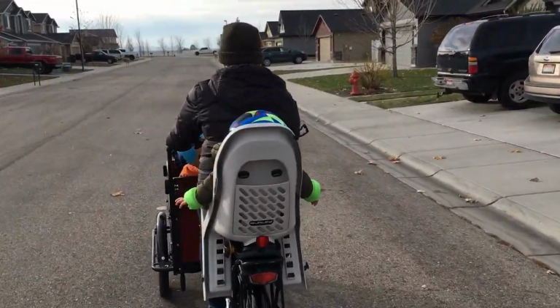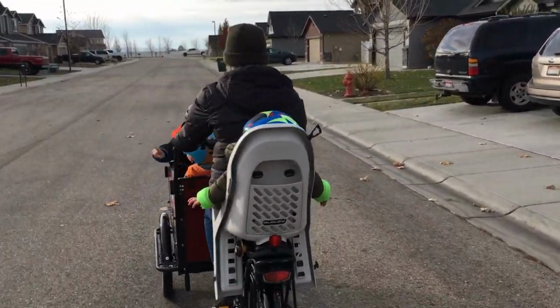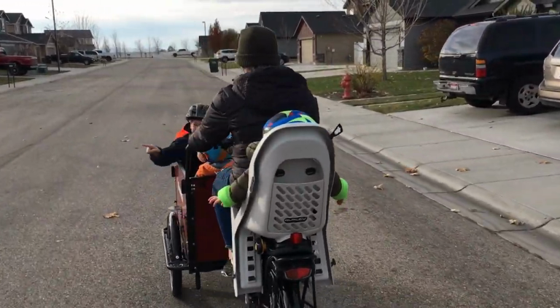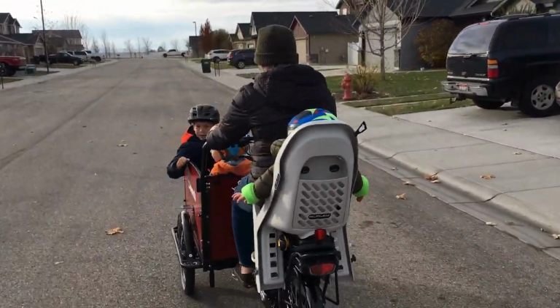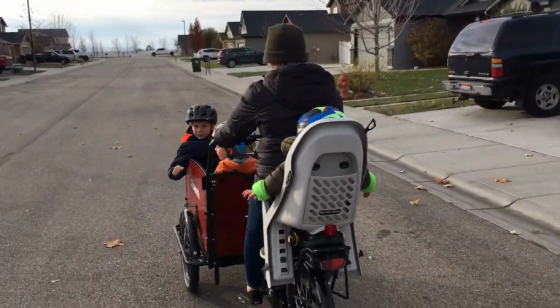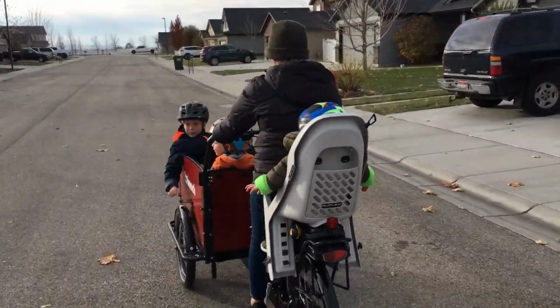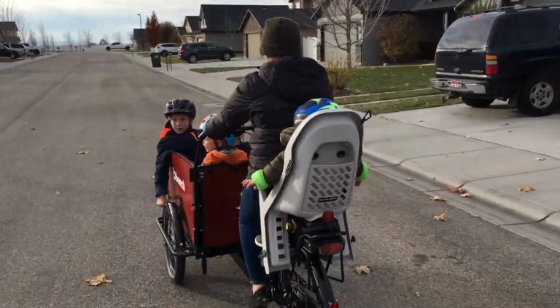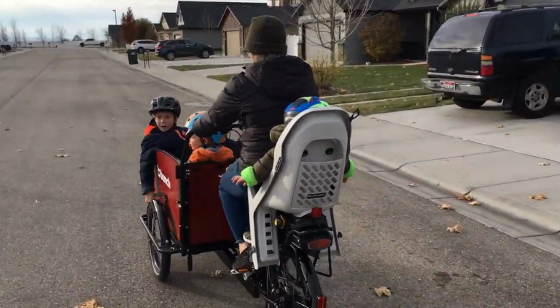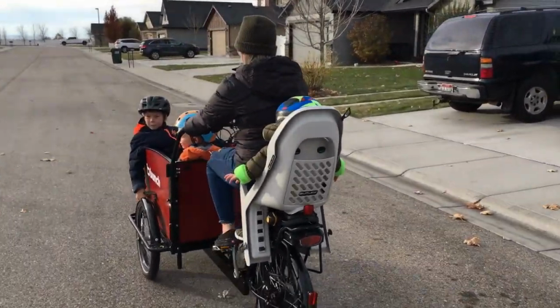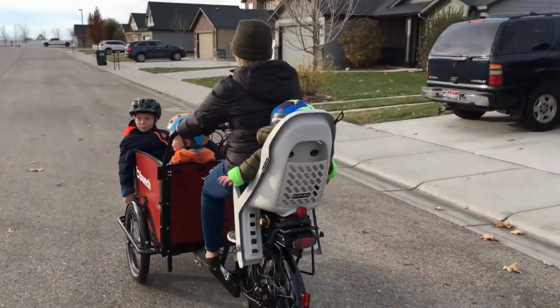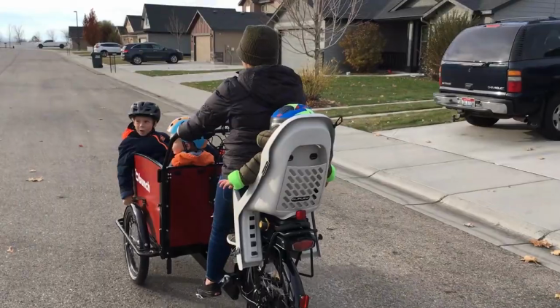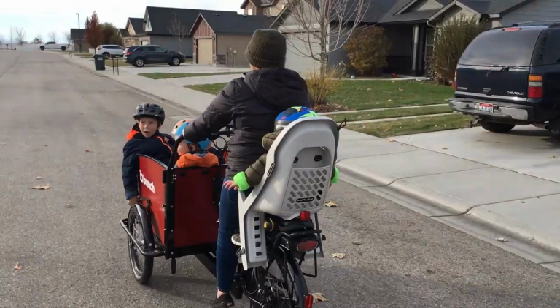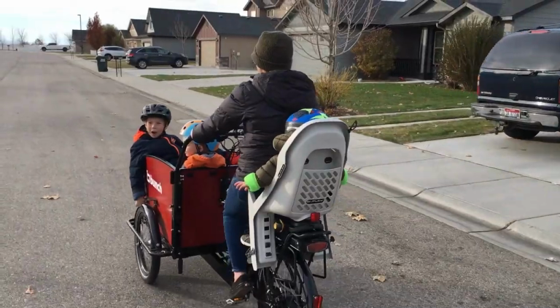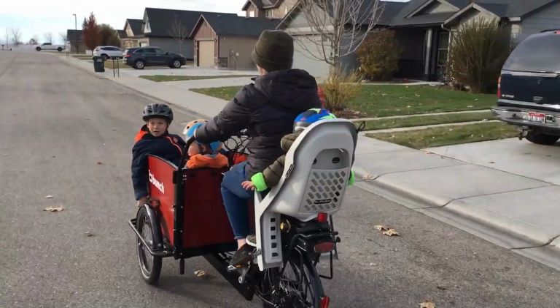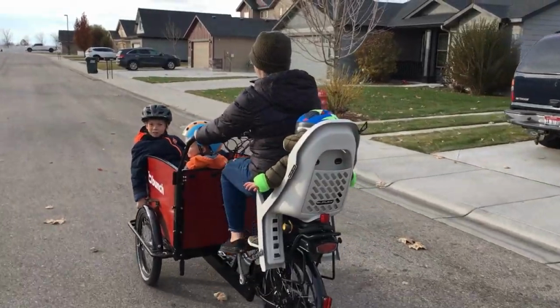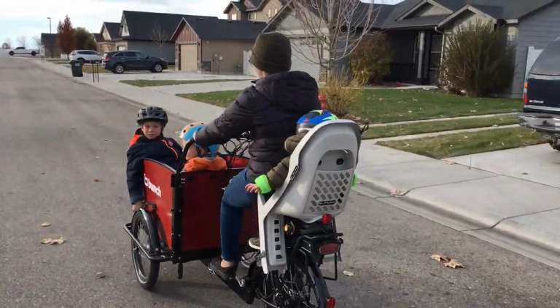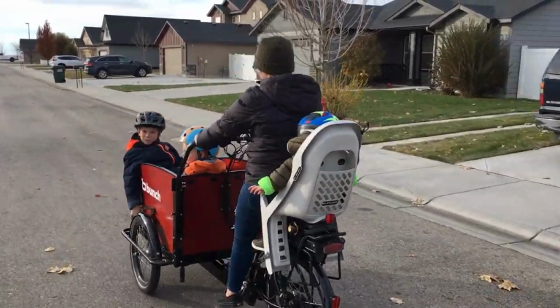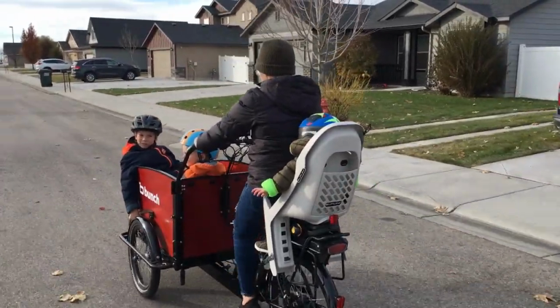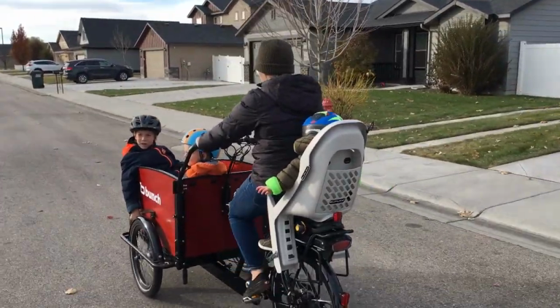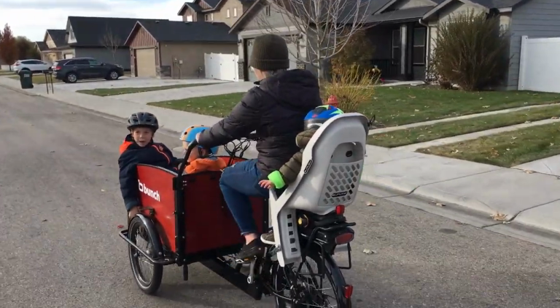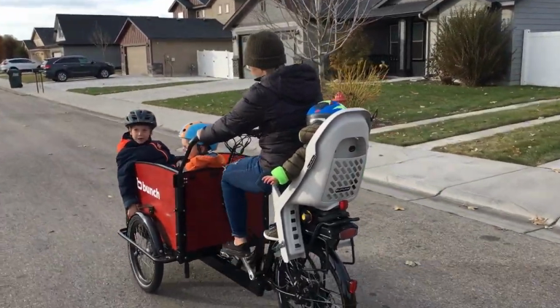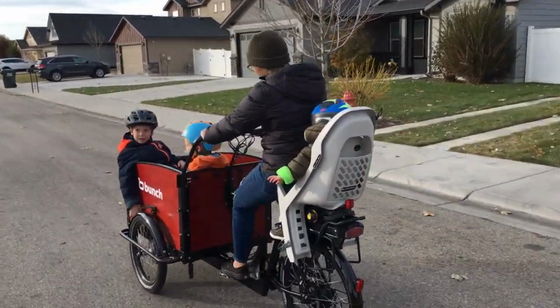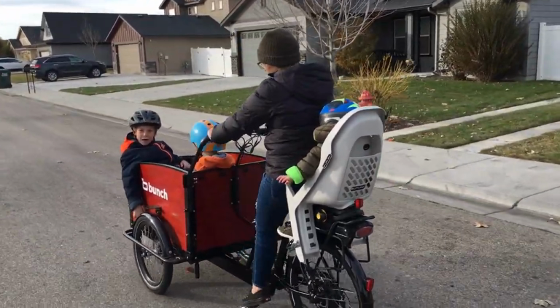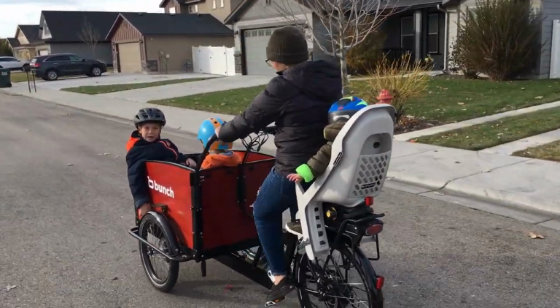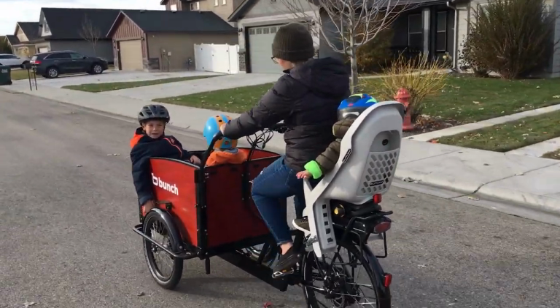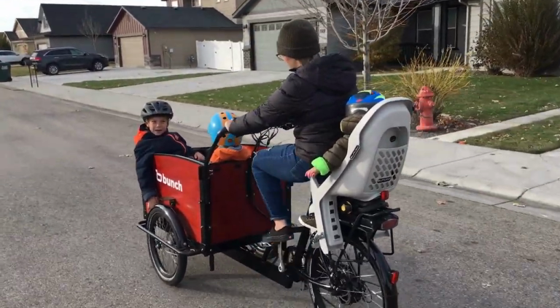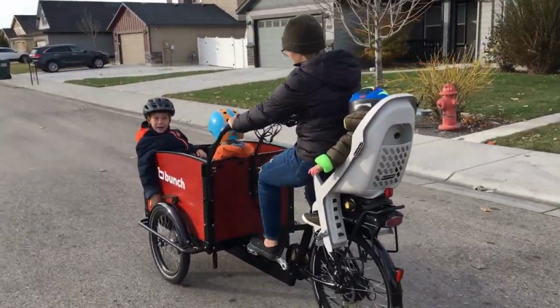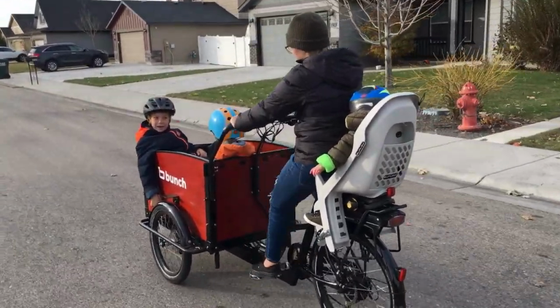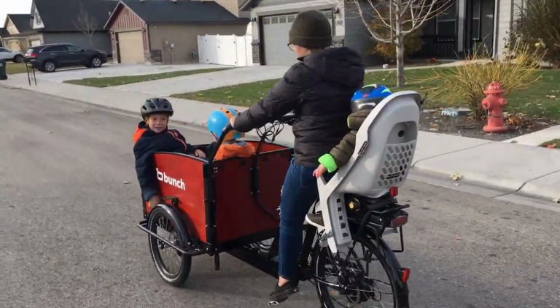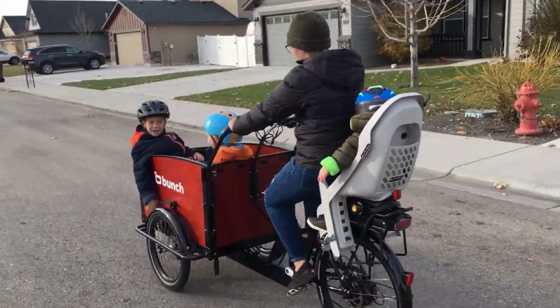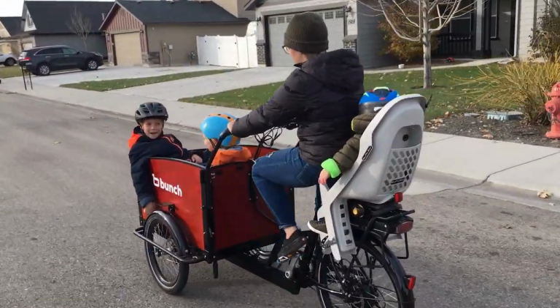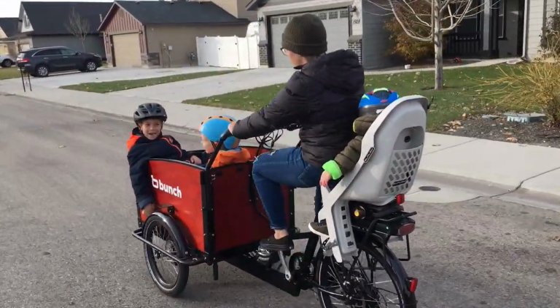Fitting children from 1 year old to 5 years old and up to 40 pounds, this seat is ready for a safe, fun adventure with mom or dad.